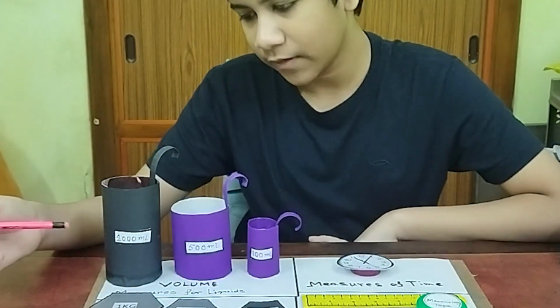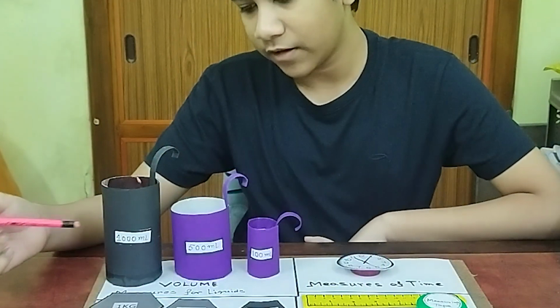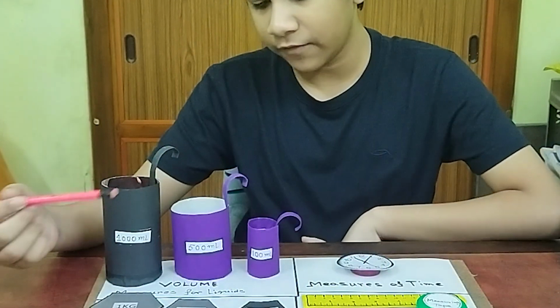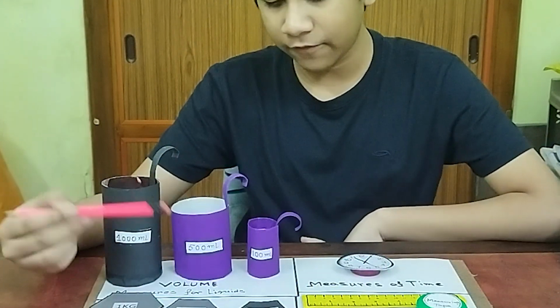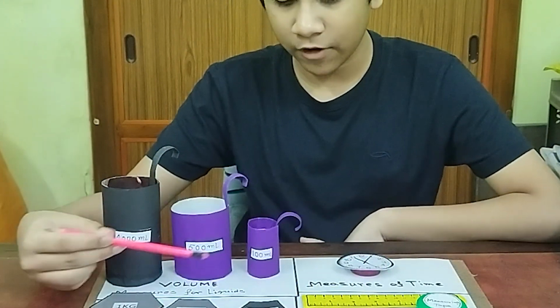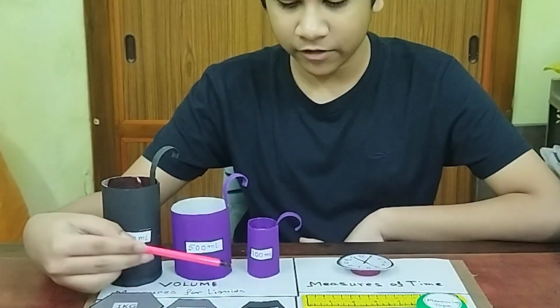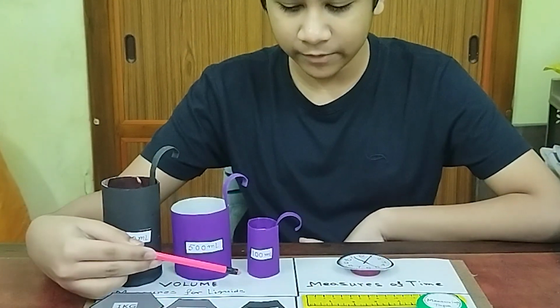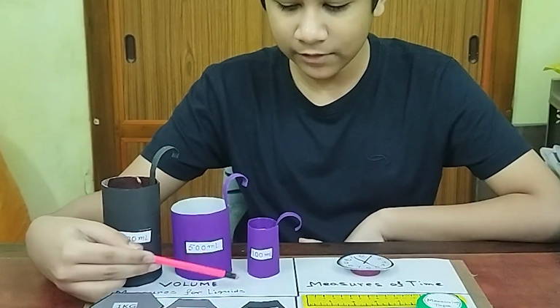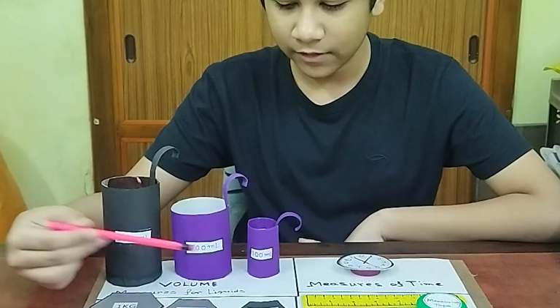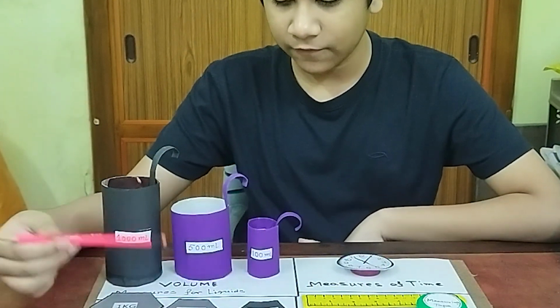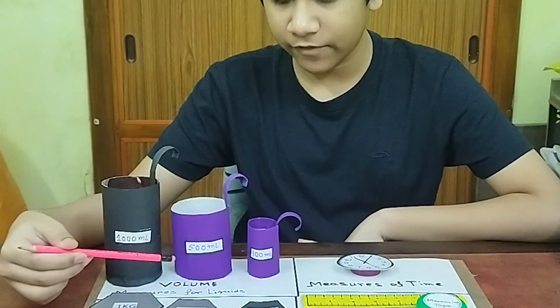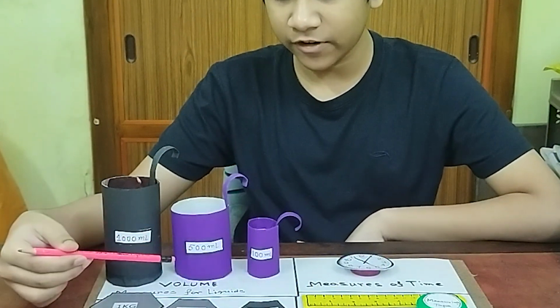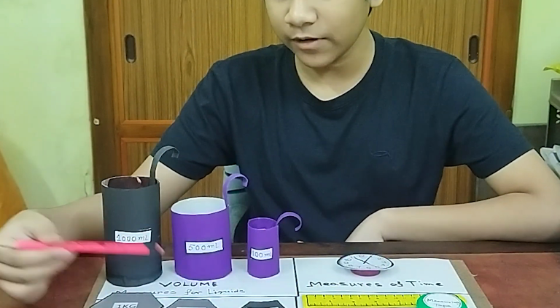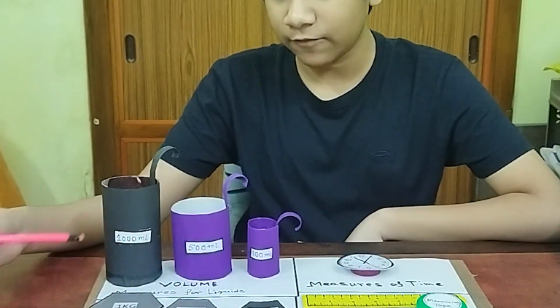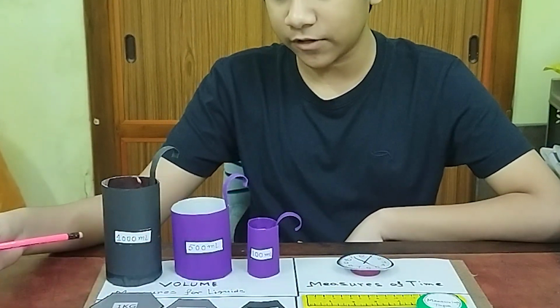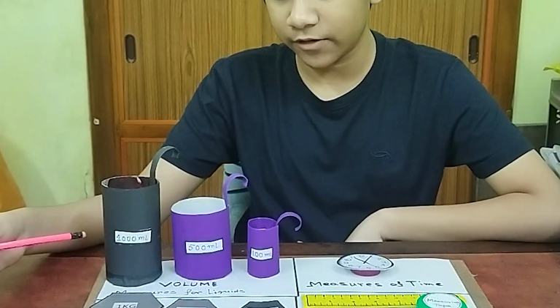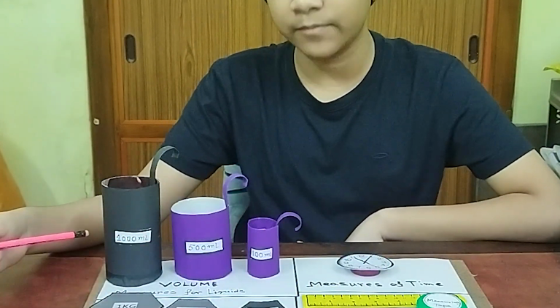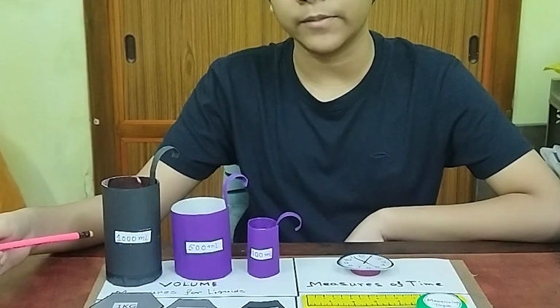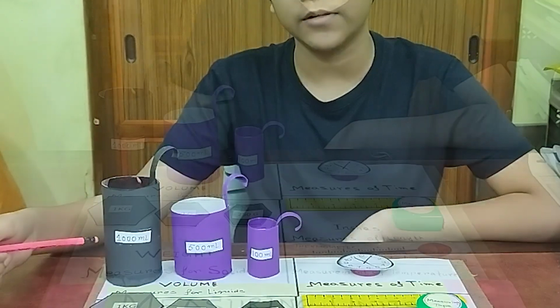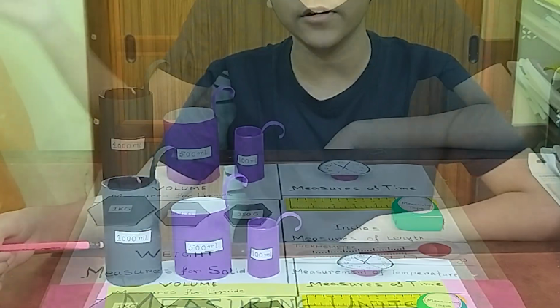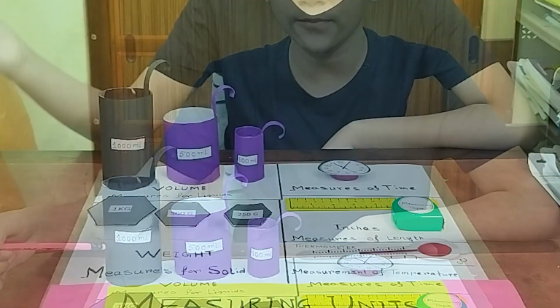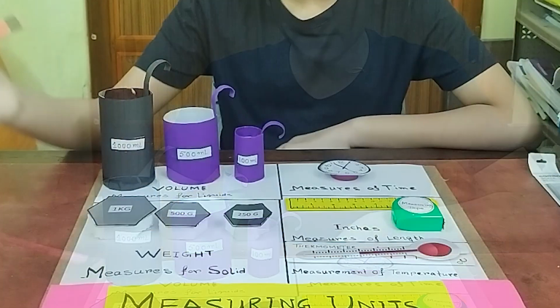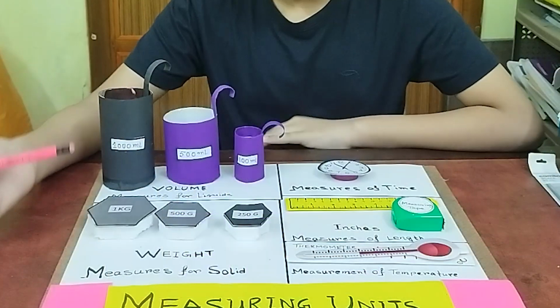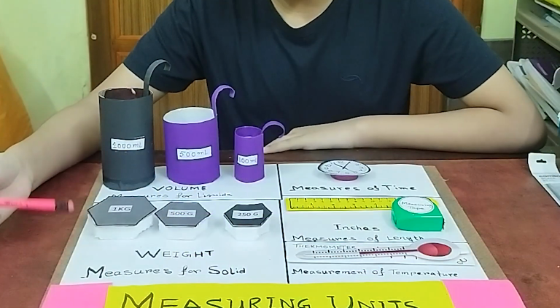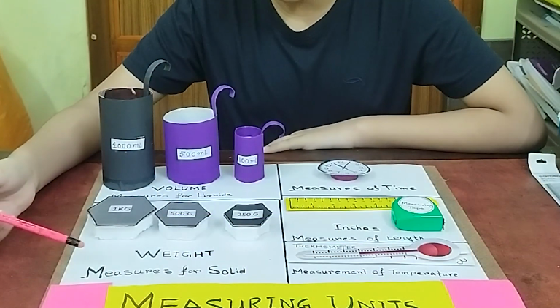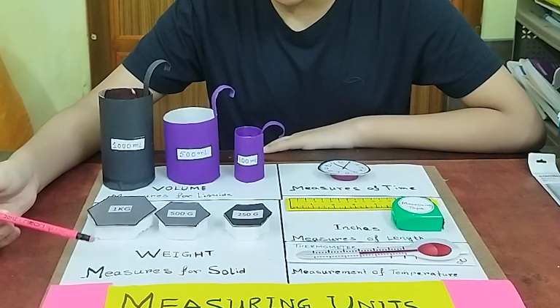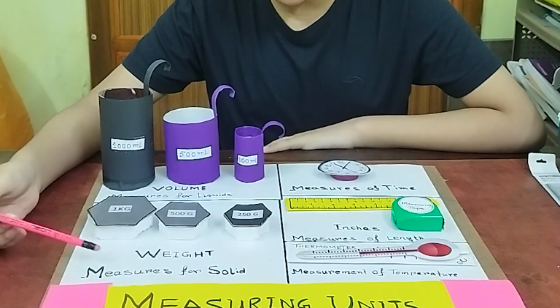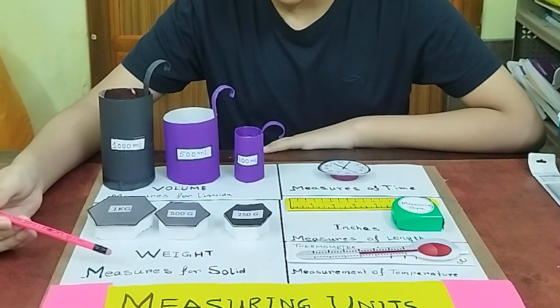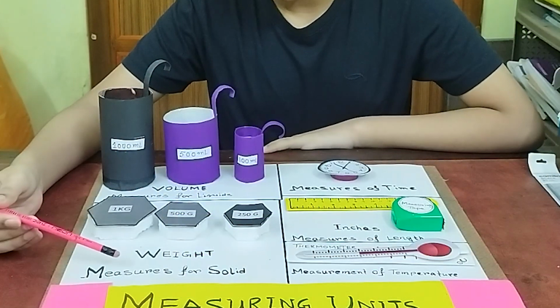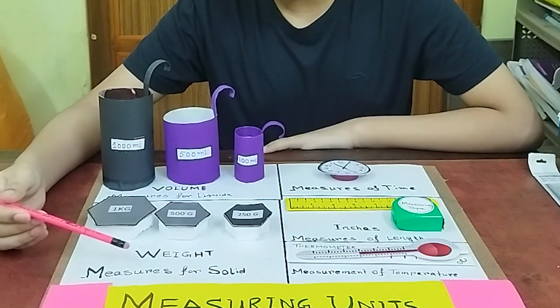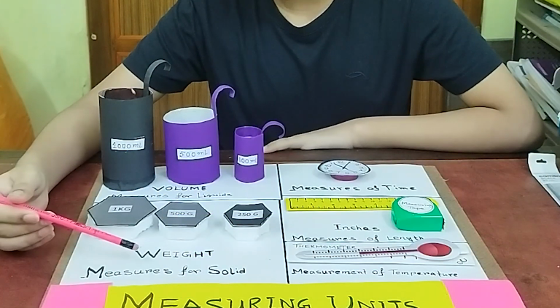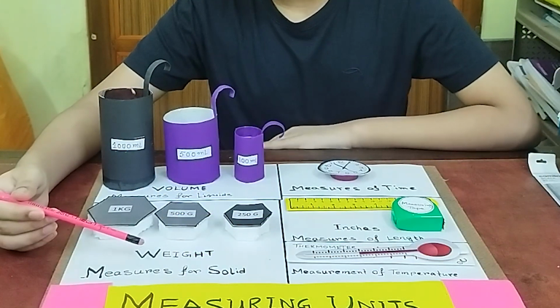Here we have 100 ml, 500 ml, and 1000 ml. Next we have the measure of weight, solids.